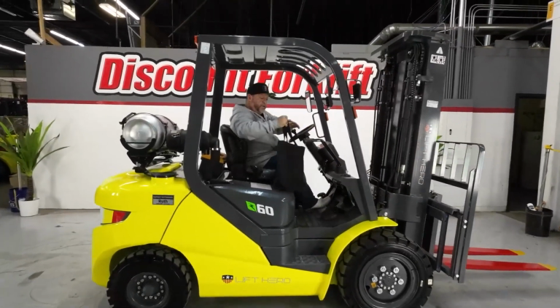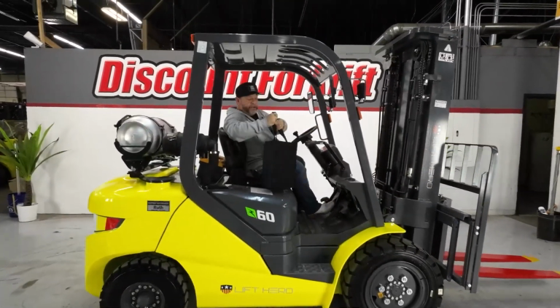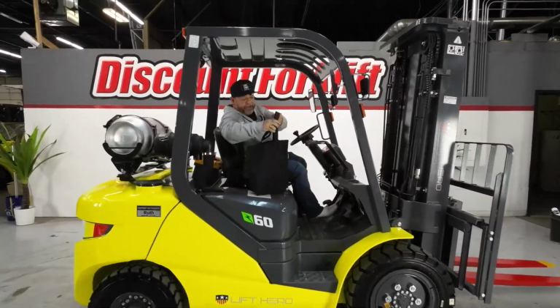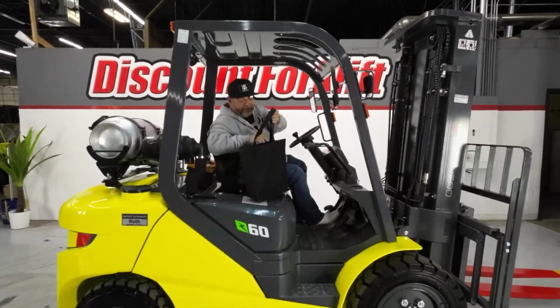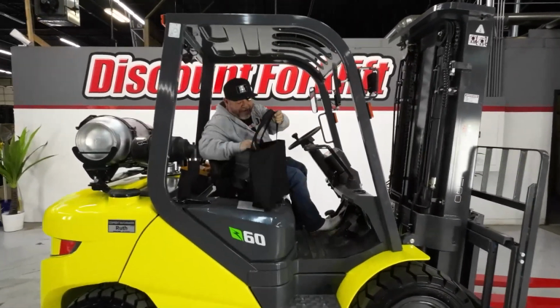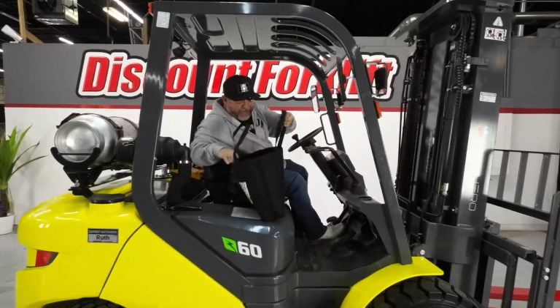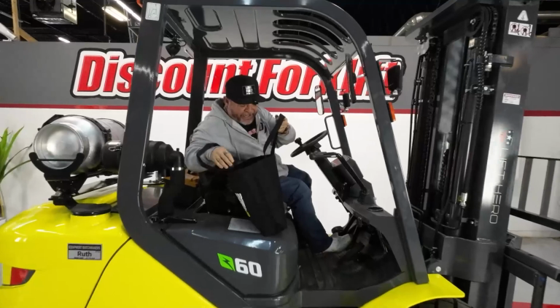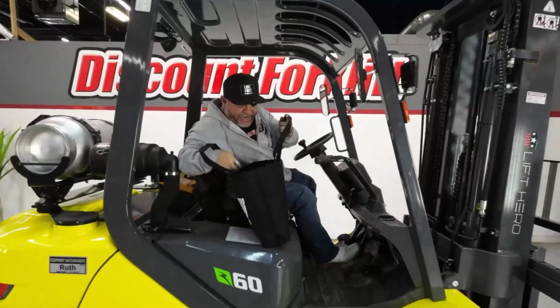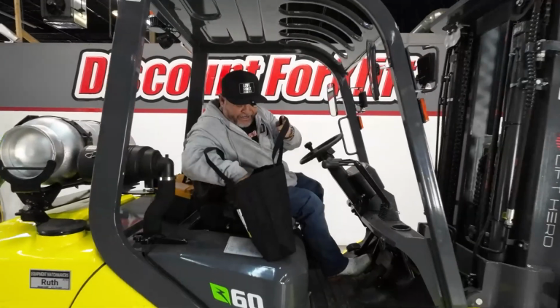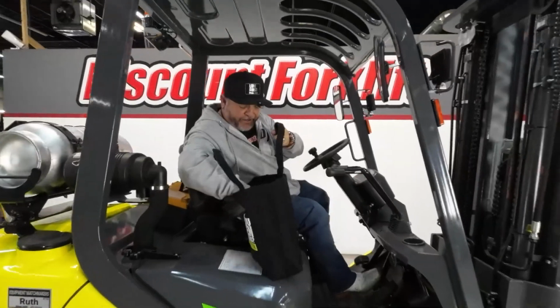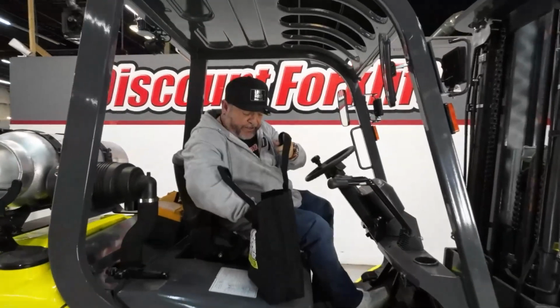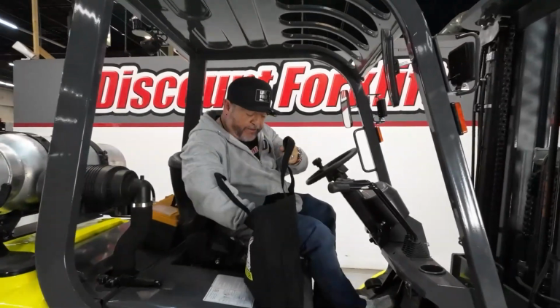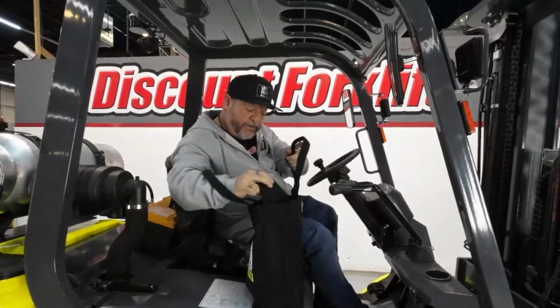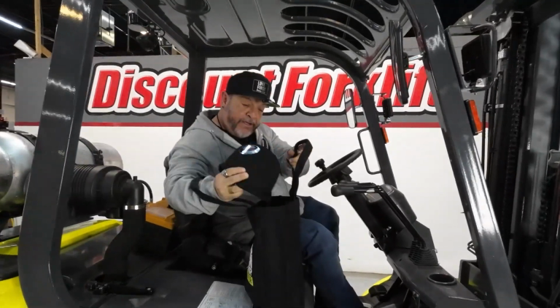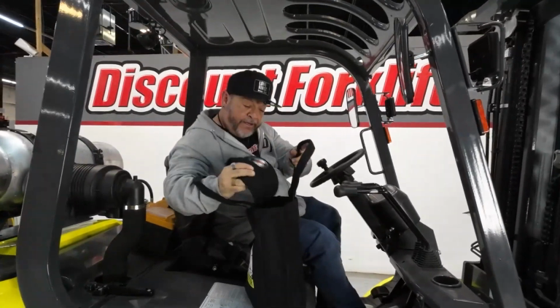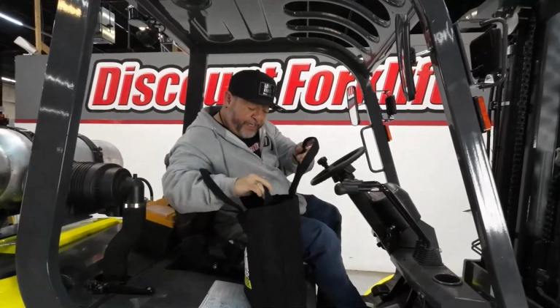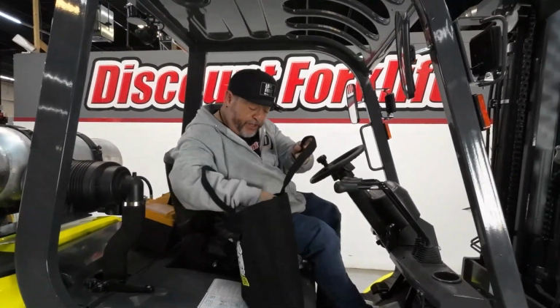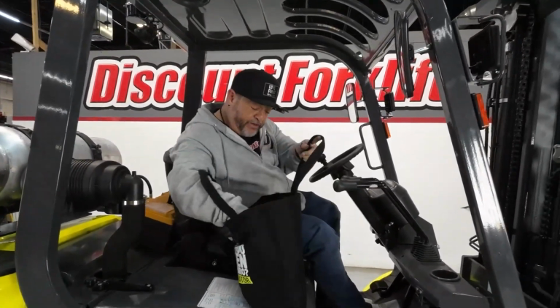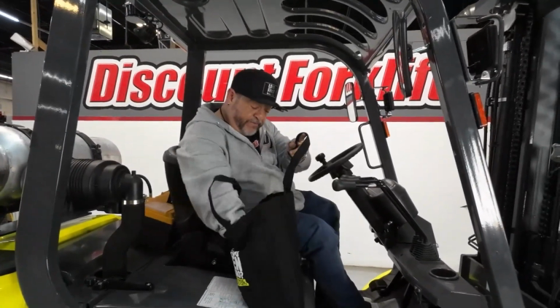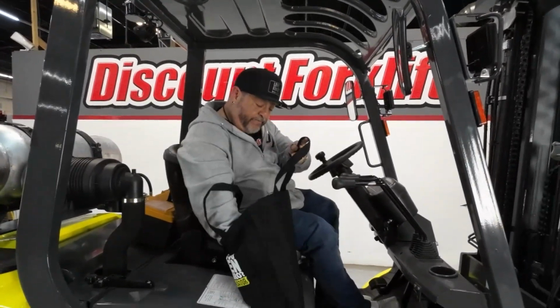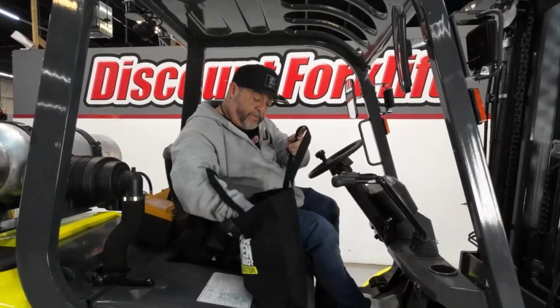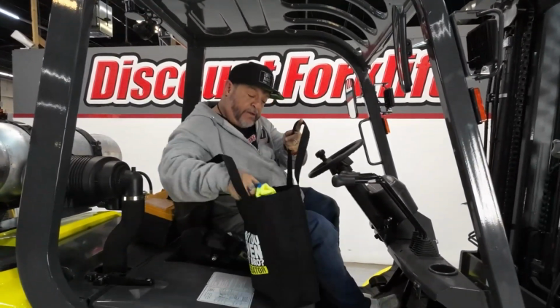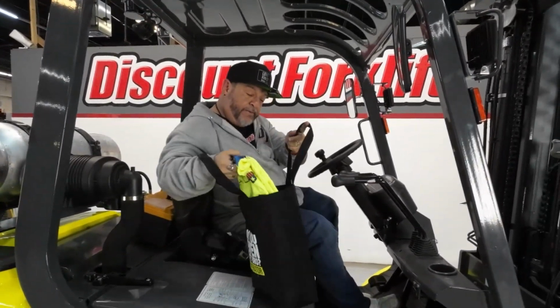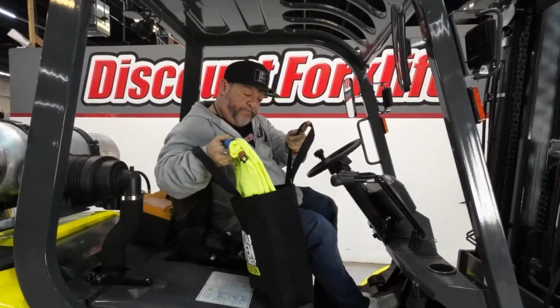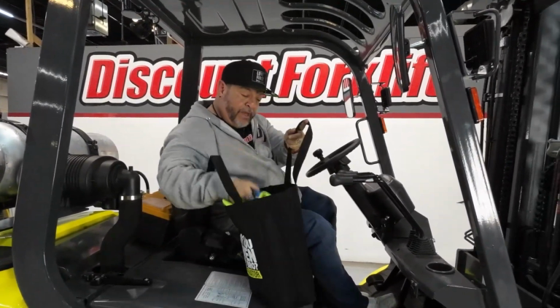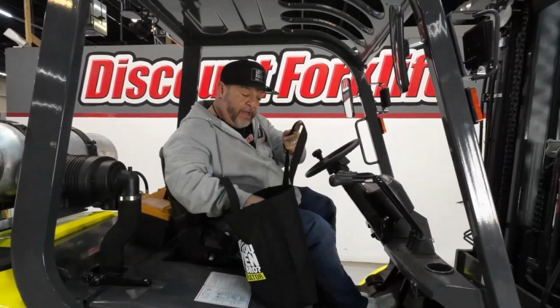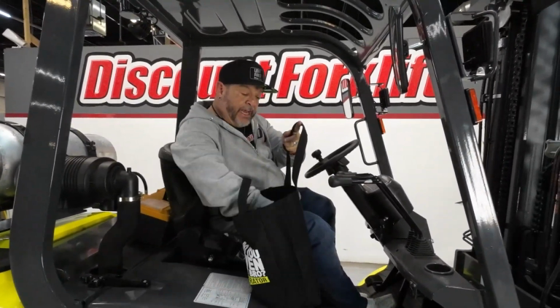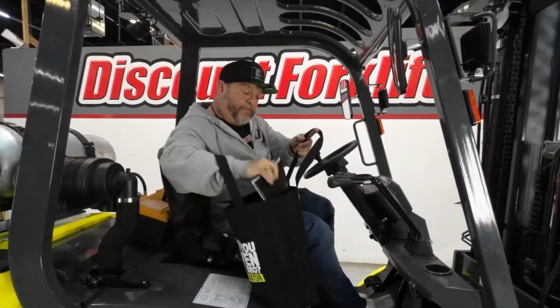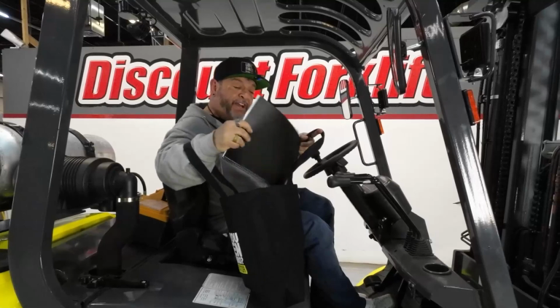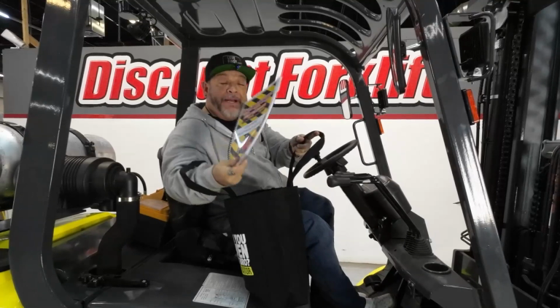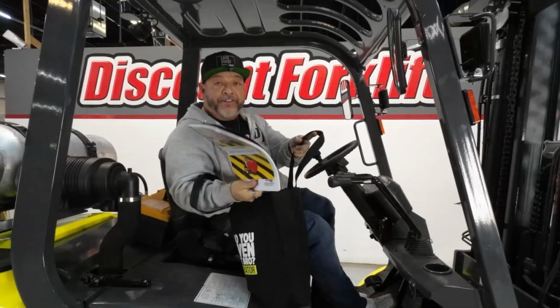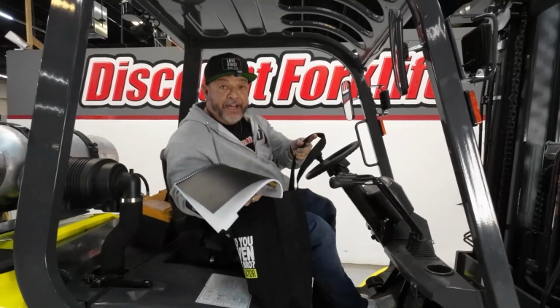You get a goodie bag — it has a hat, t-shirt, and a preventative maintenance guide.